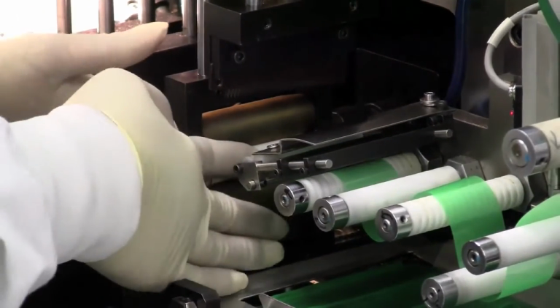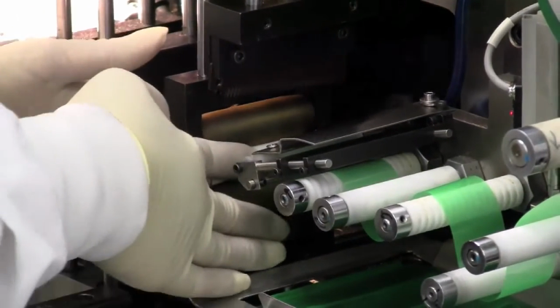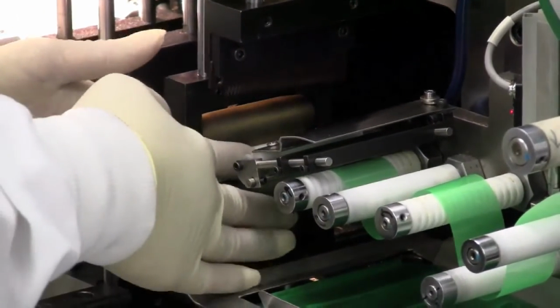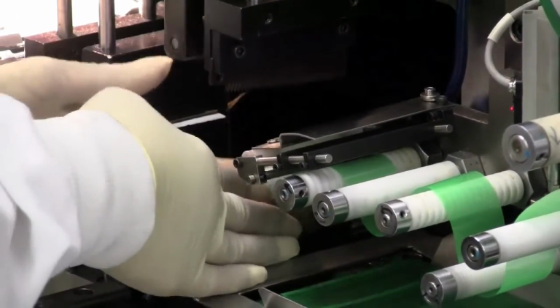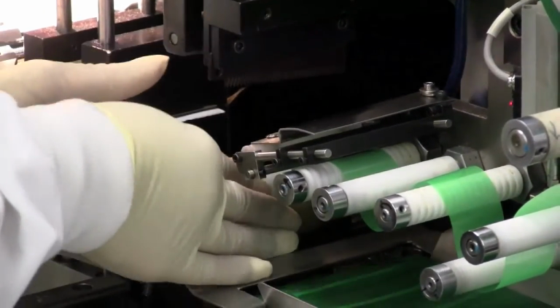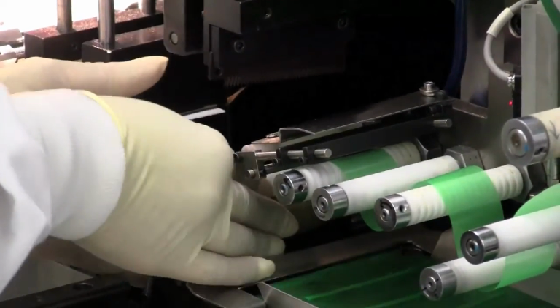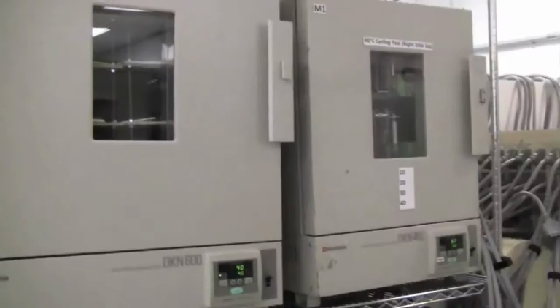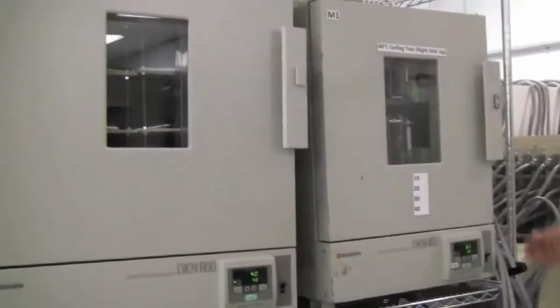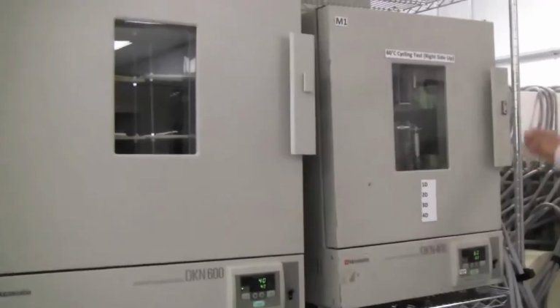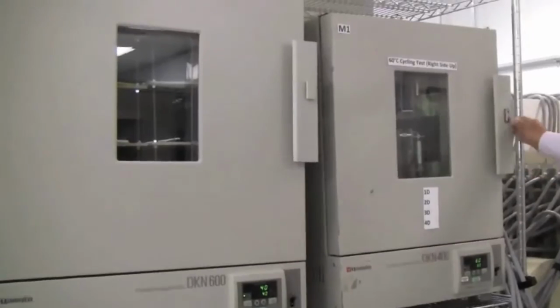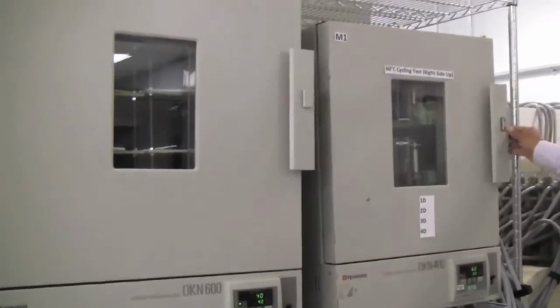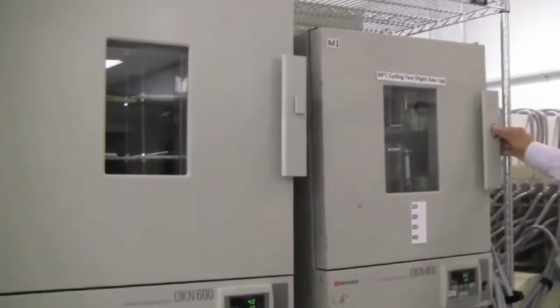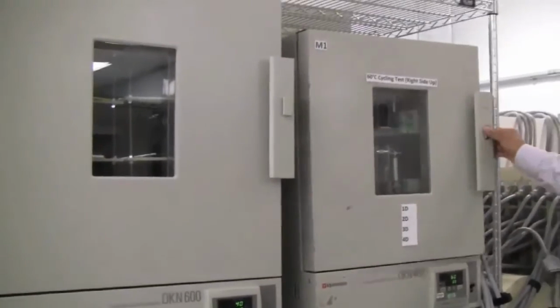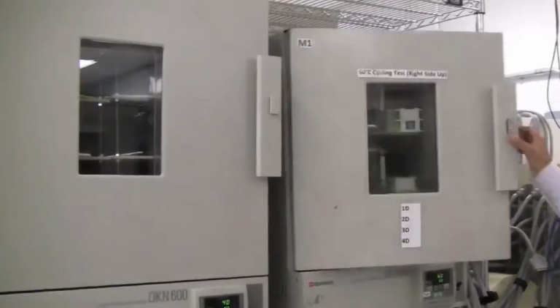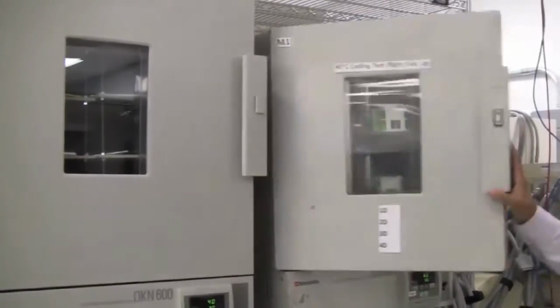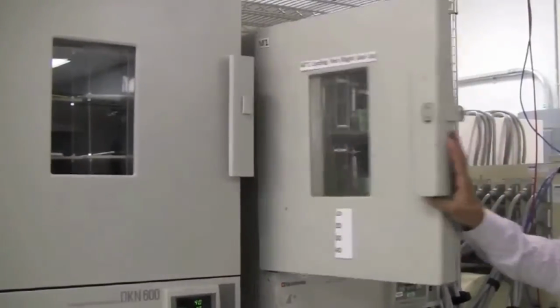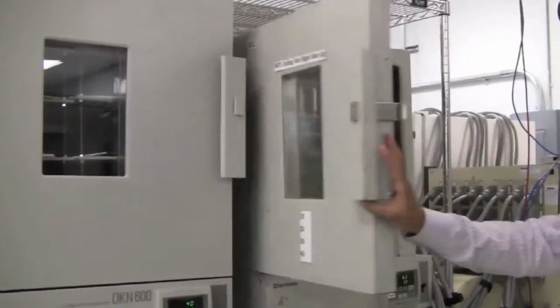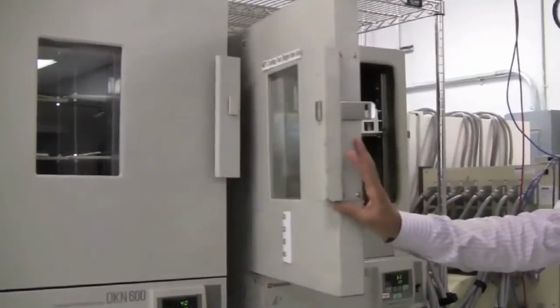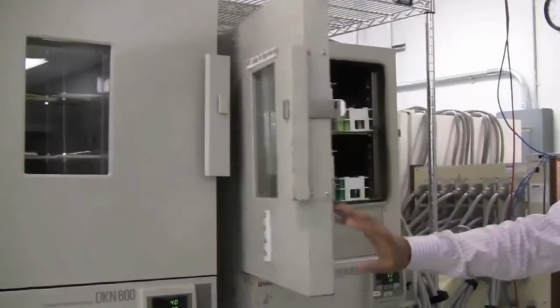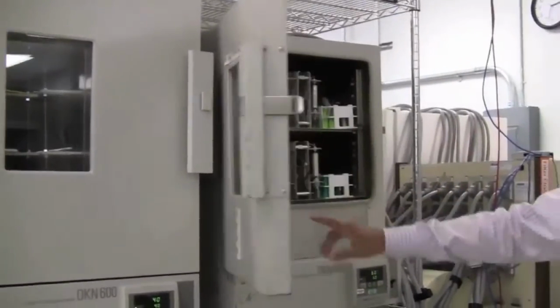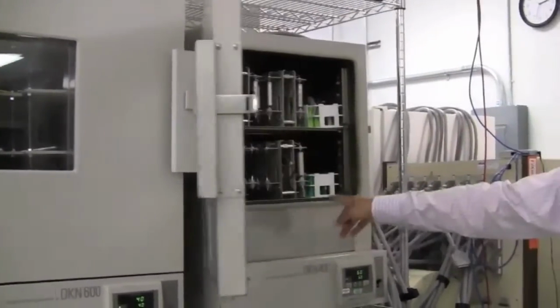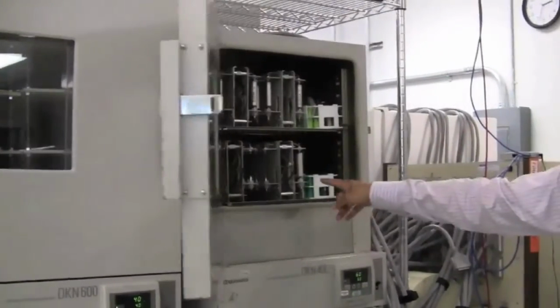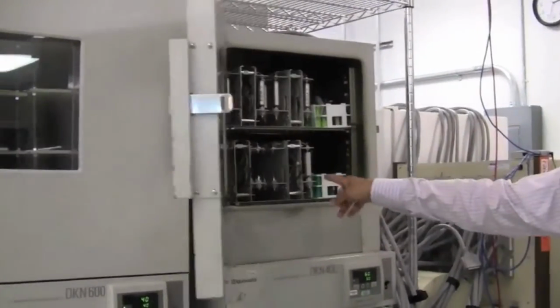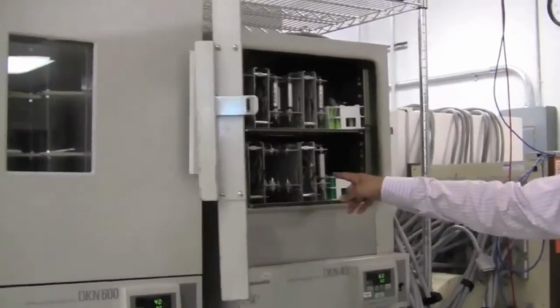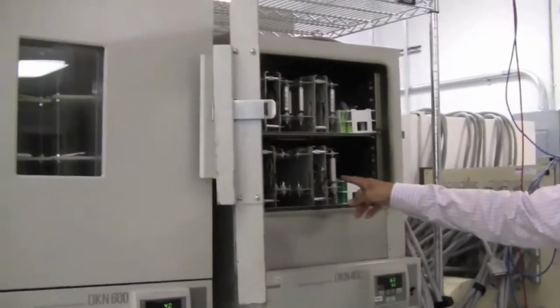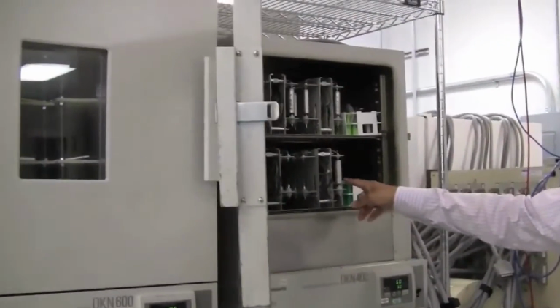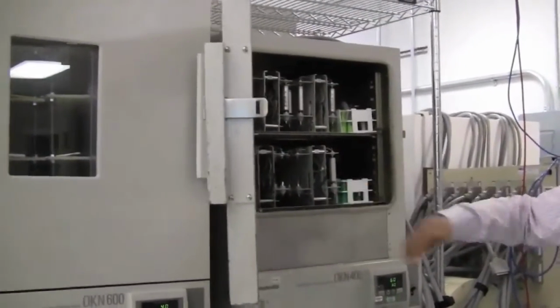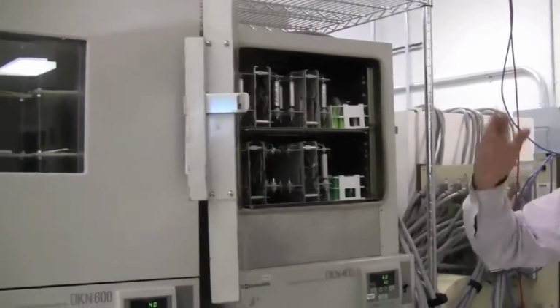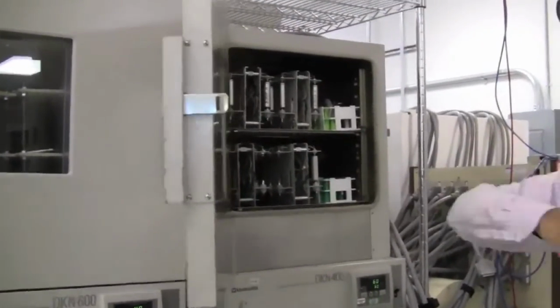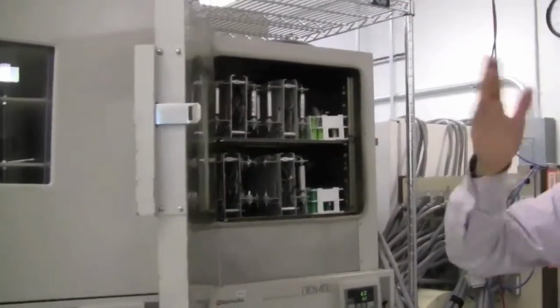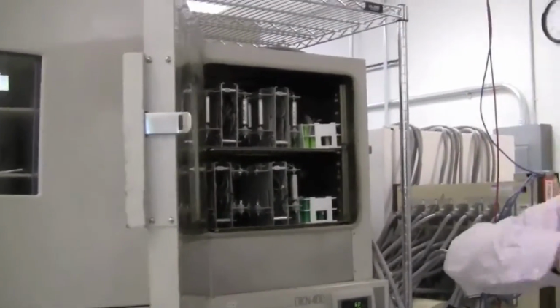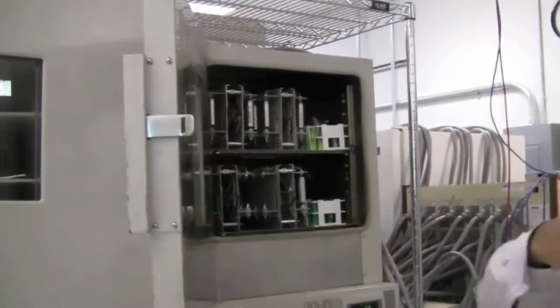The battery cells undergo testing to ensure they can discharge and charge quickly and withstand high temperatures.